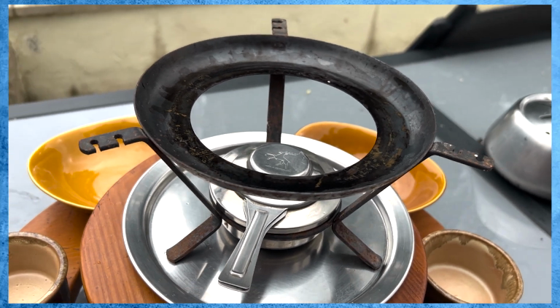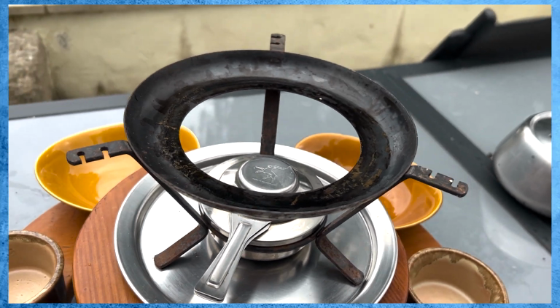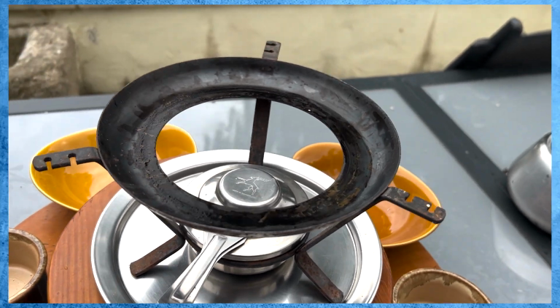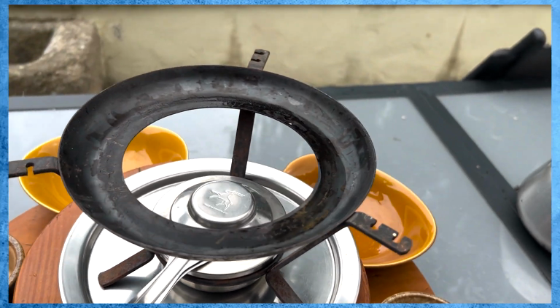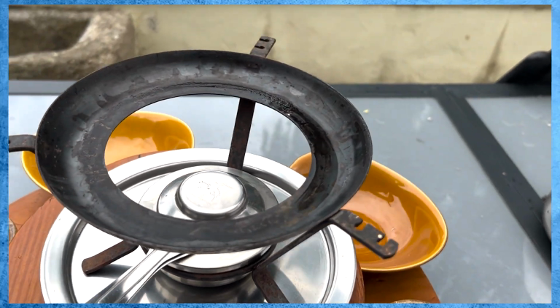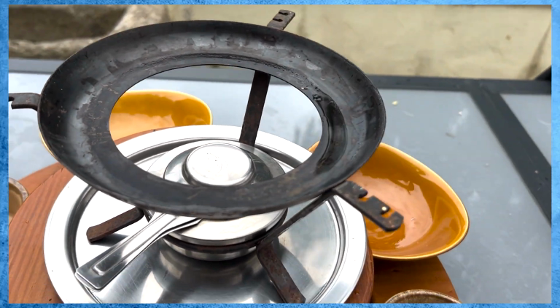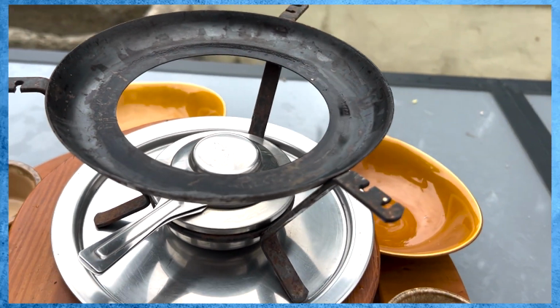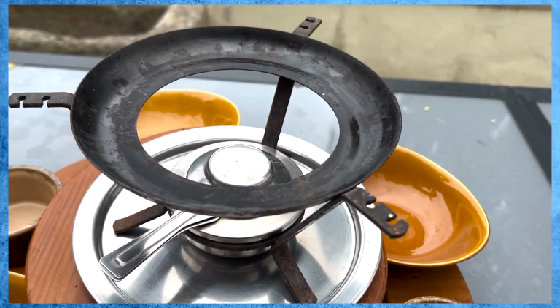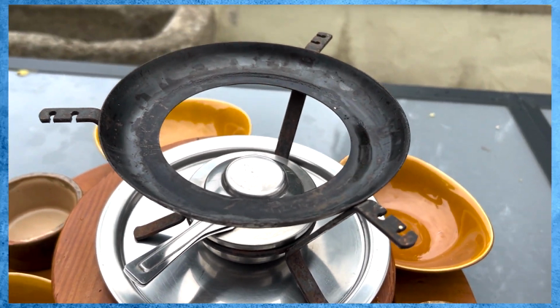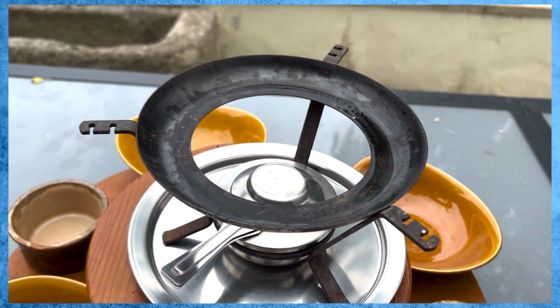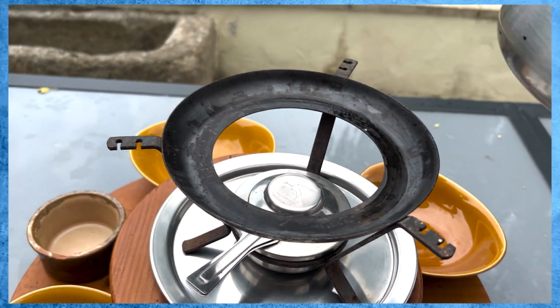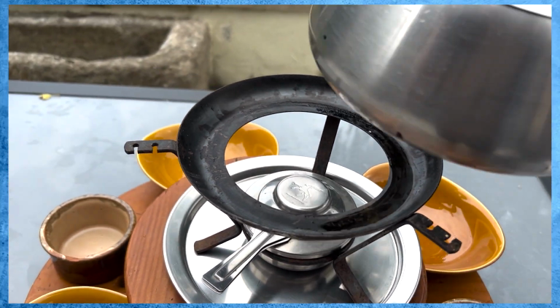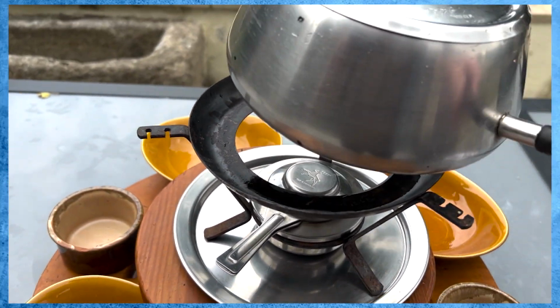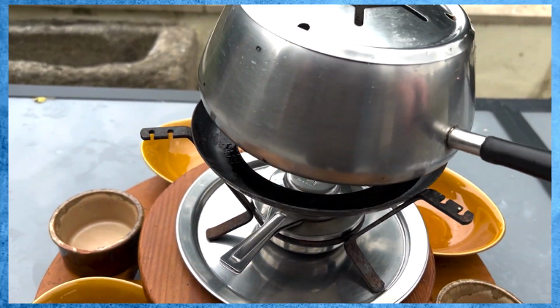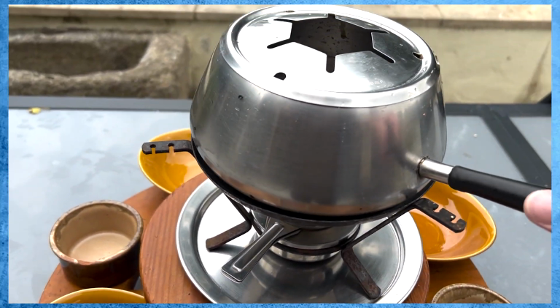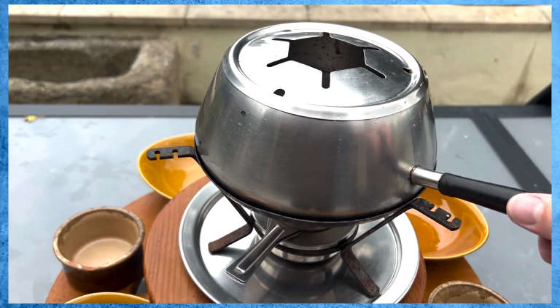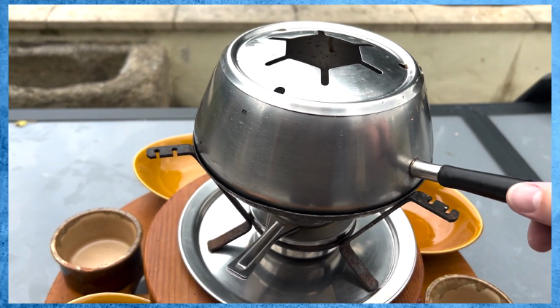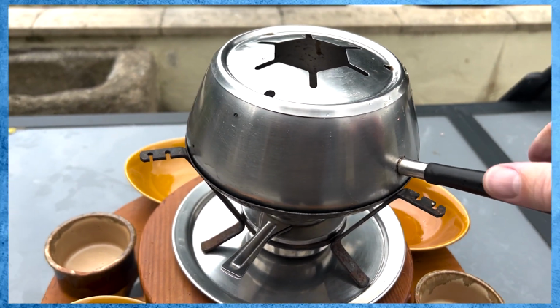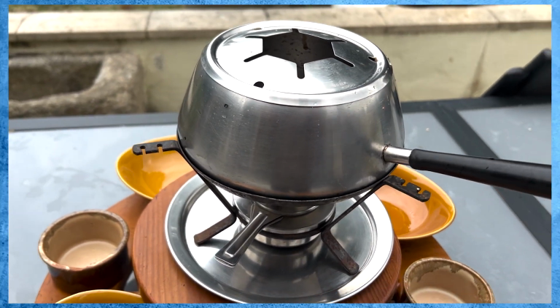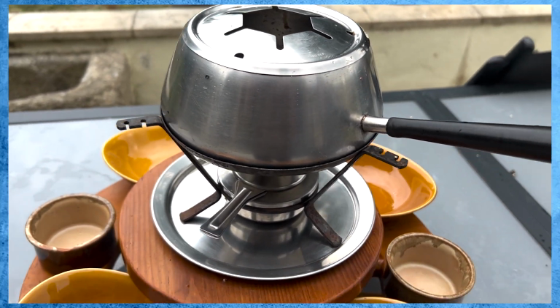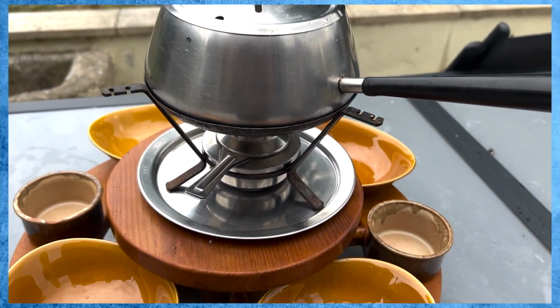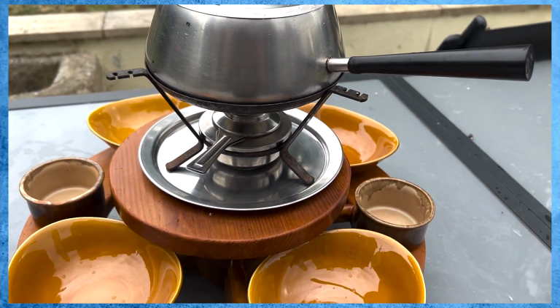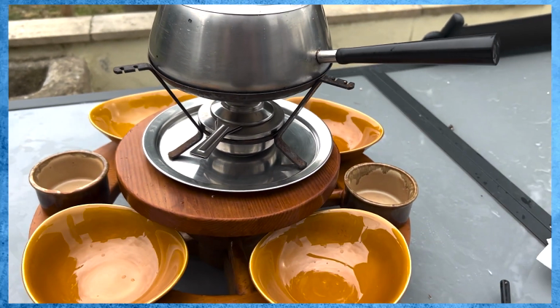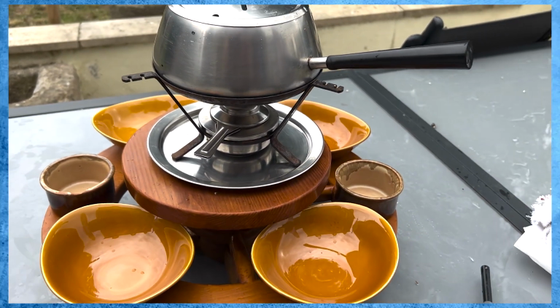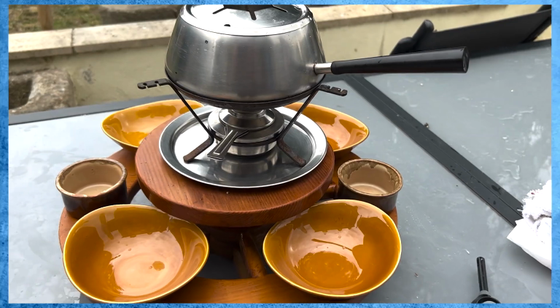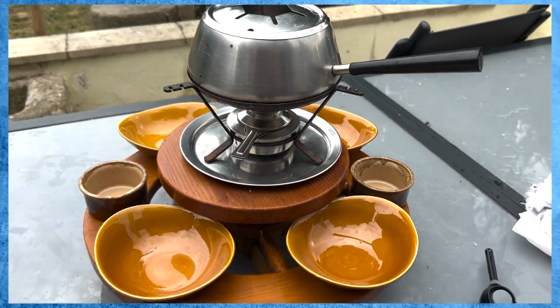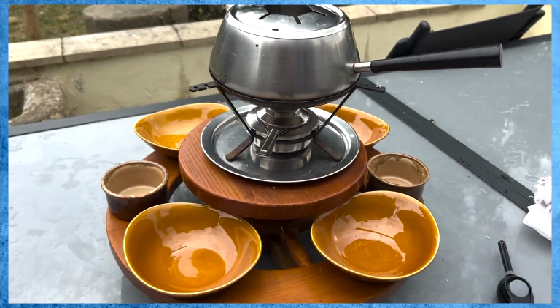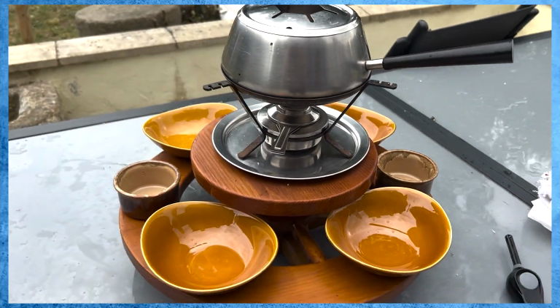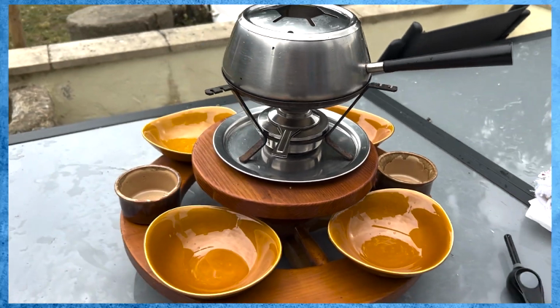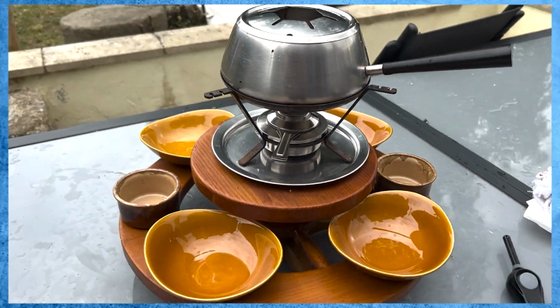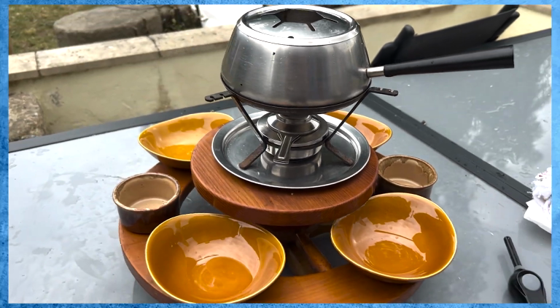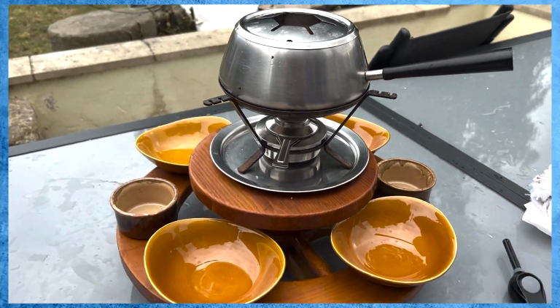And with the main fondue pot on the top — the final image.